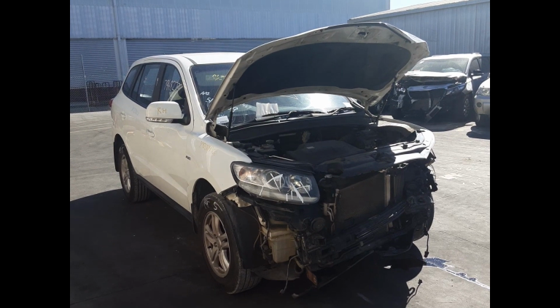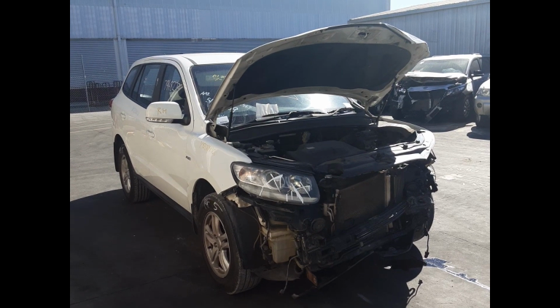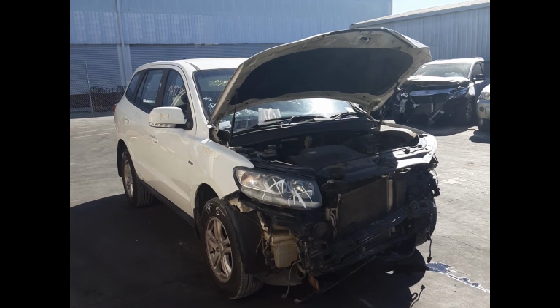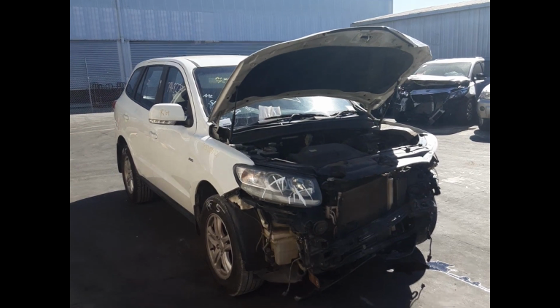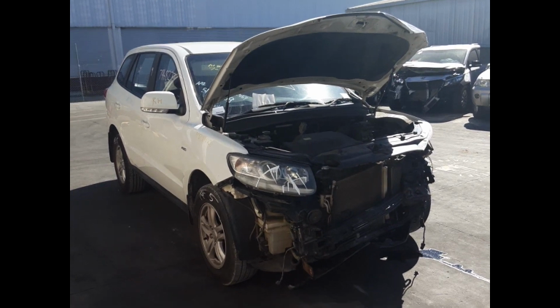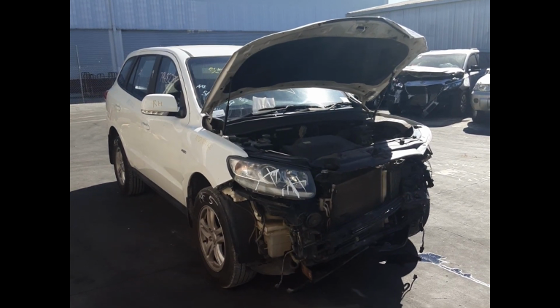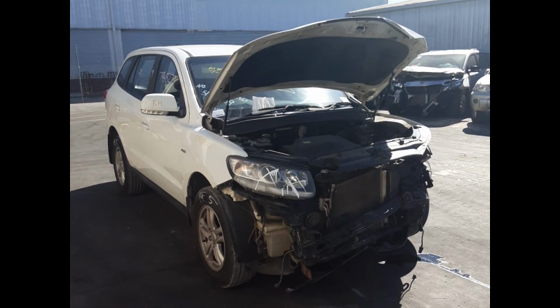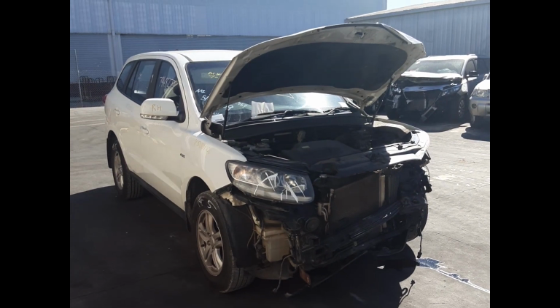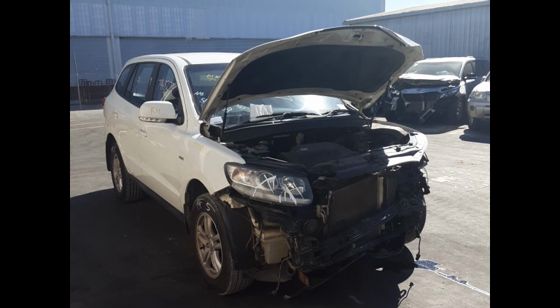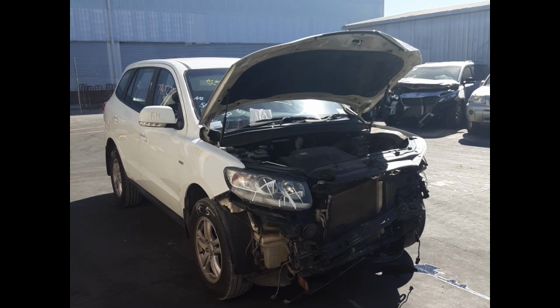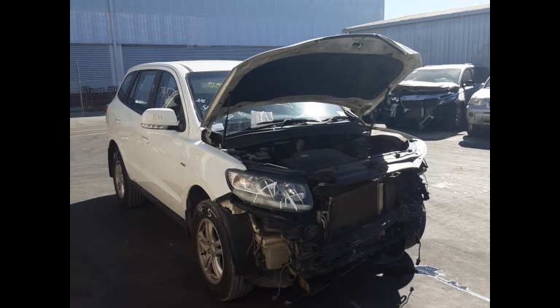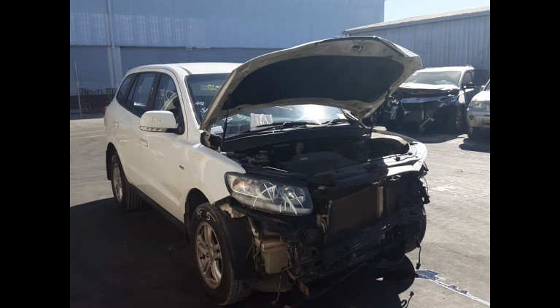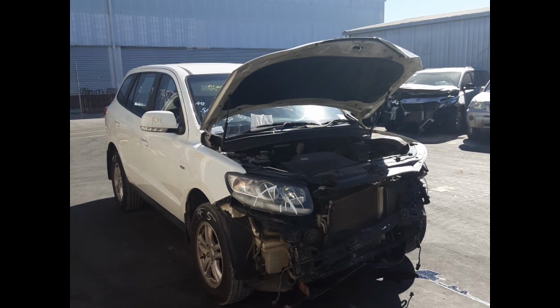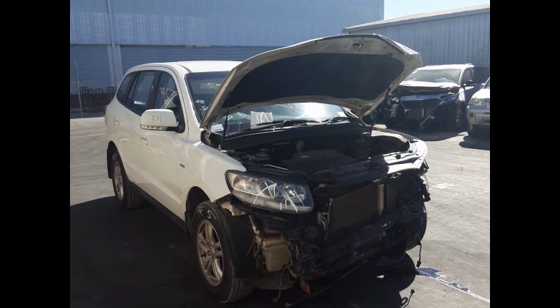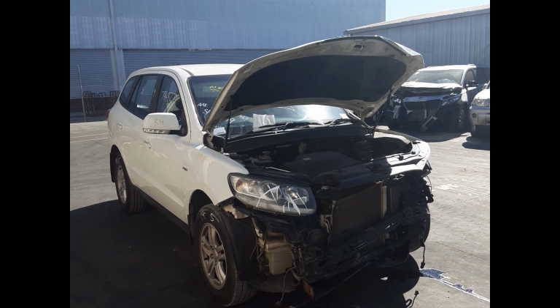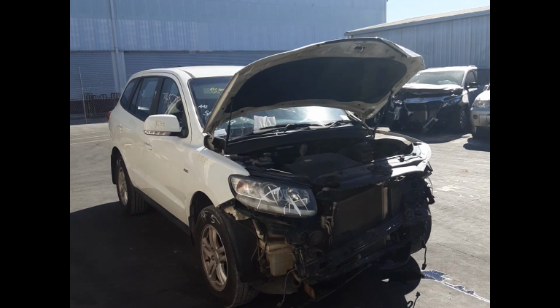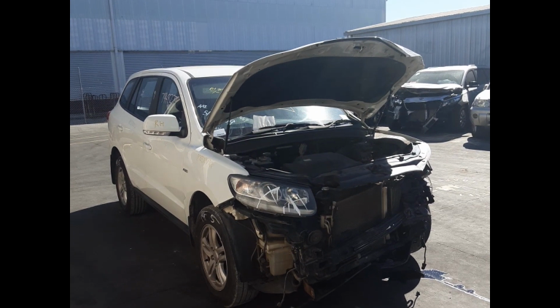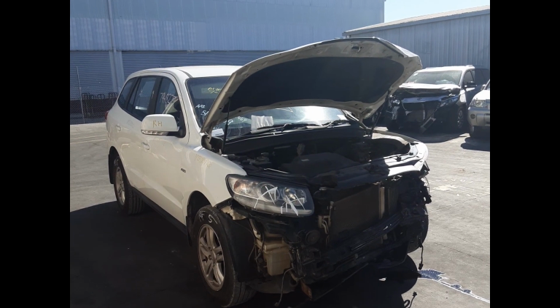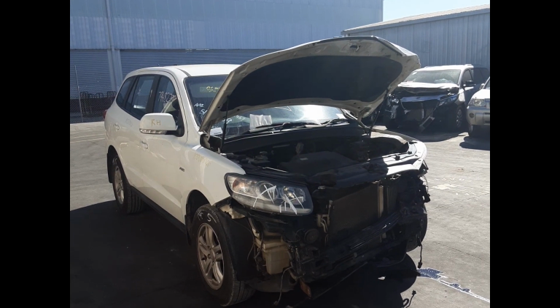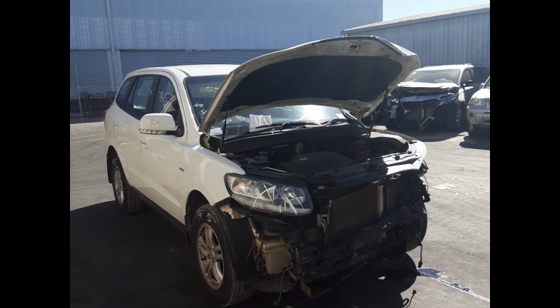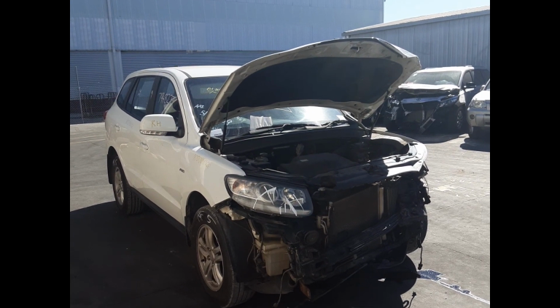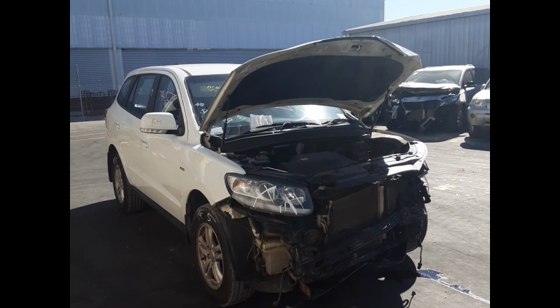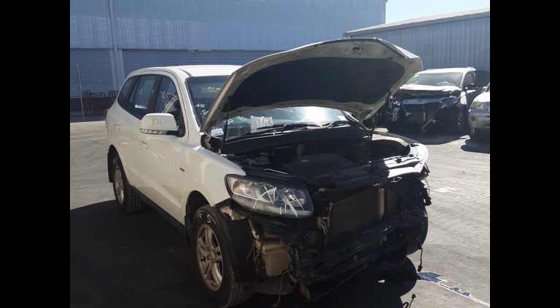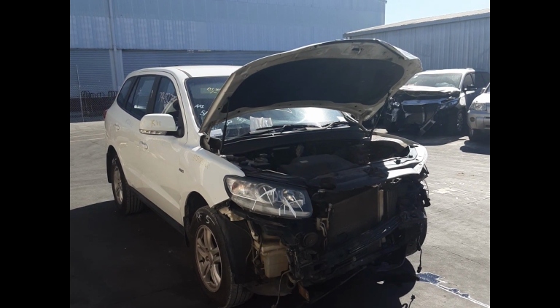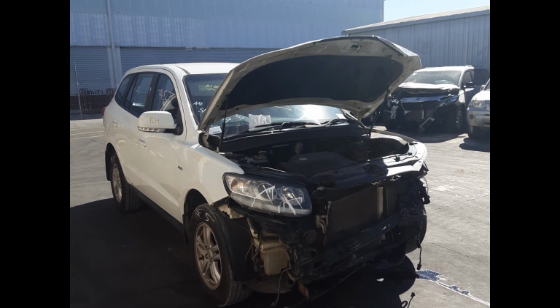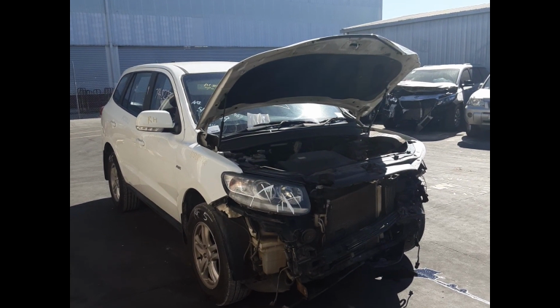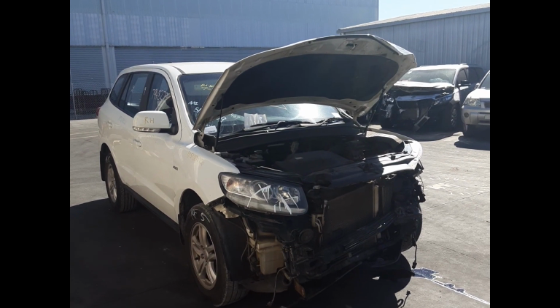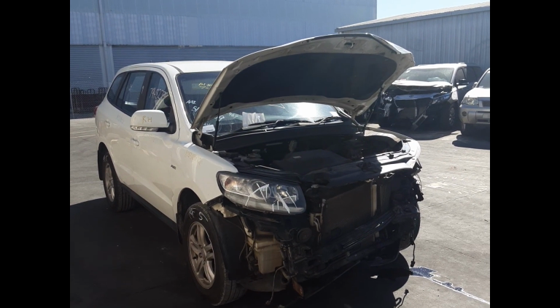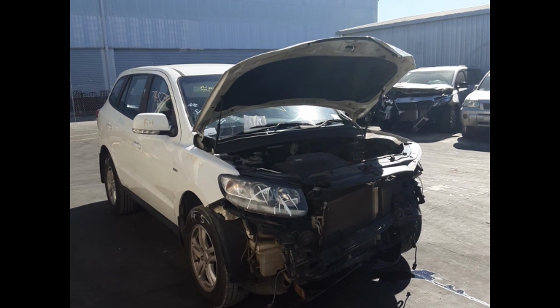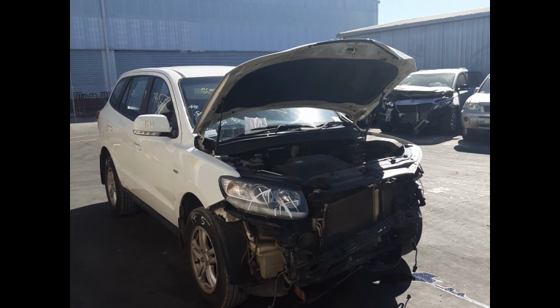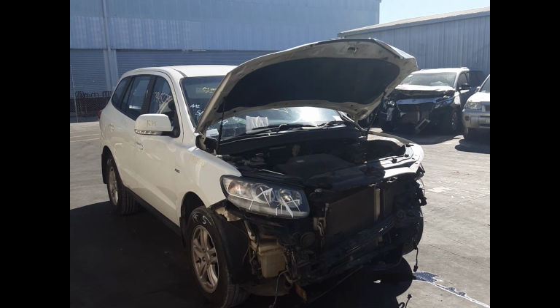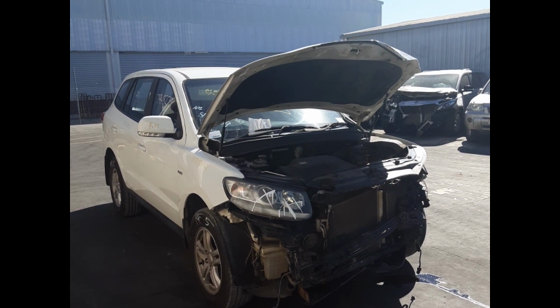Hi, this is Oak from Toyota Barts Plus. Today we have a 2011 Hyundai Santa Fe, stock number 6132.